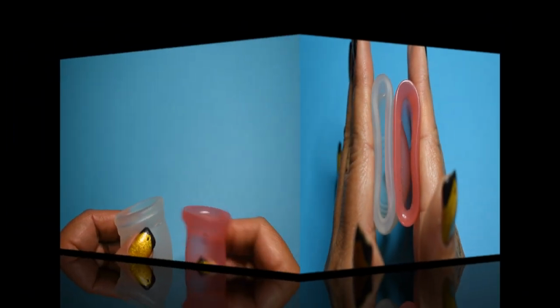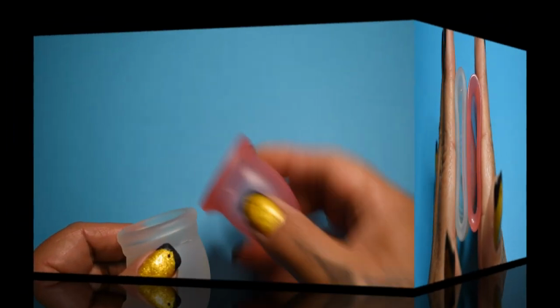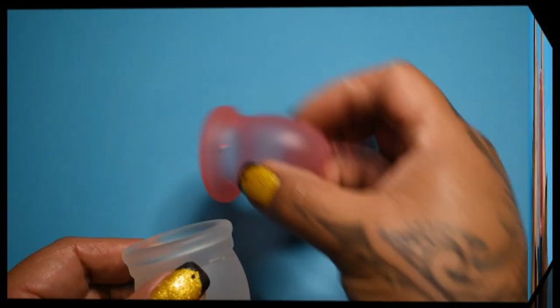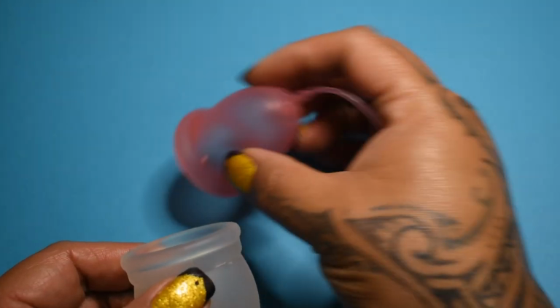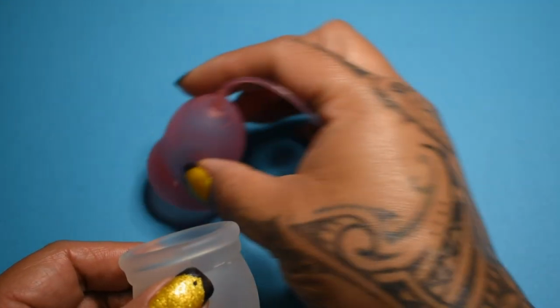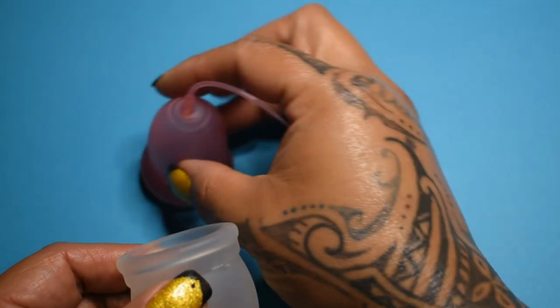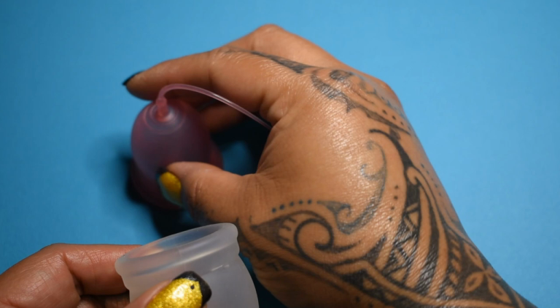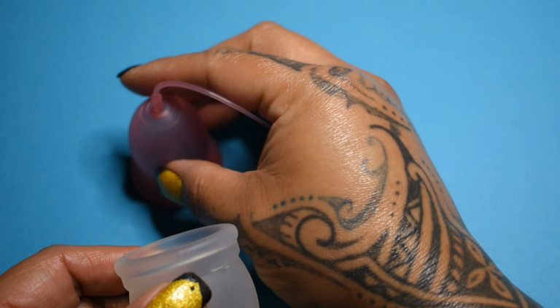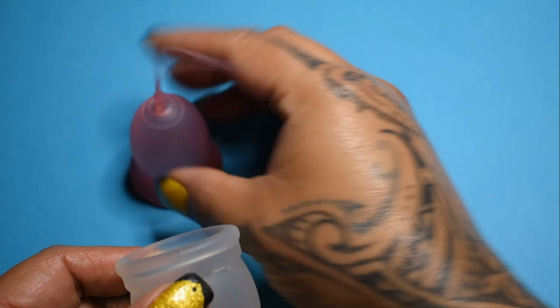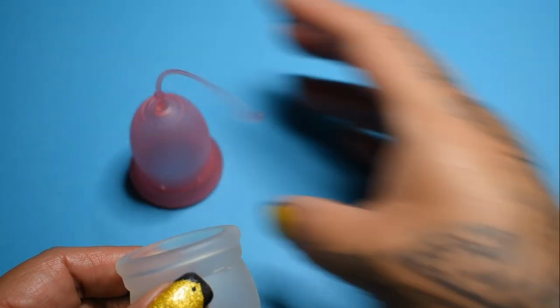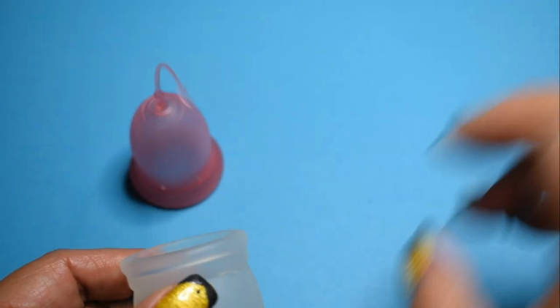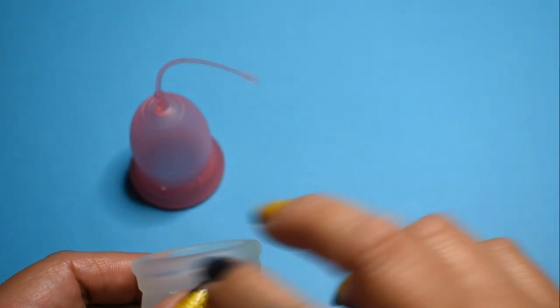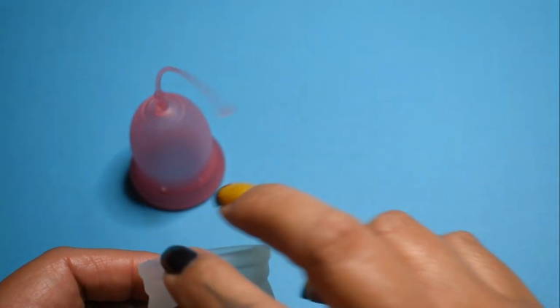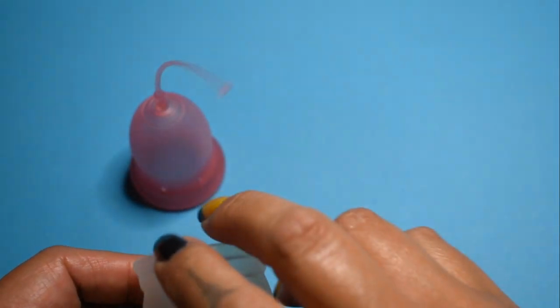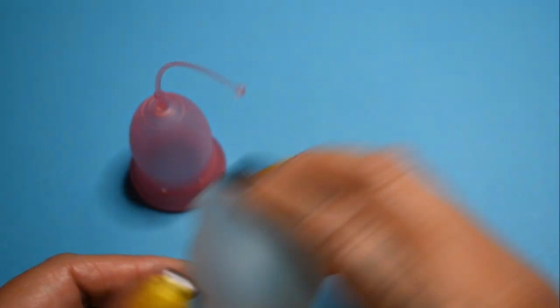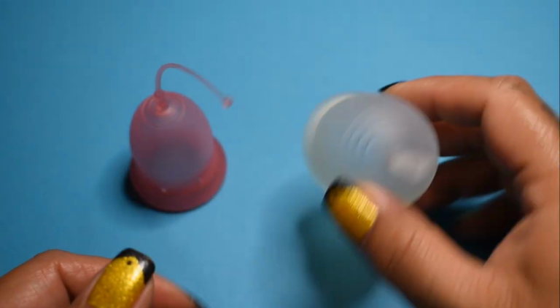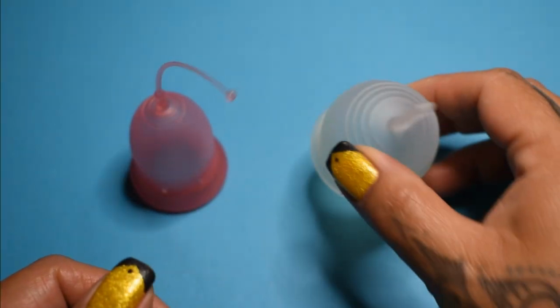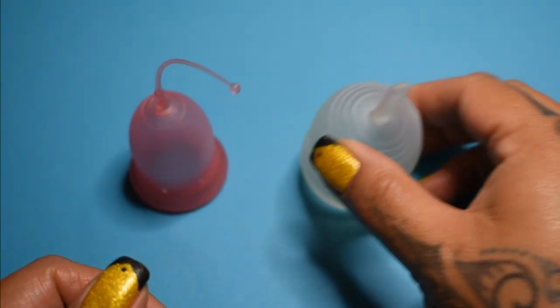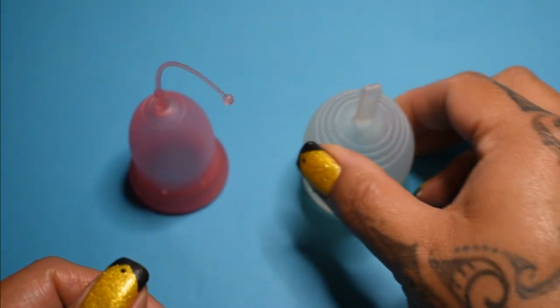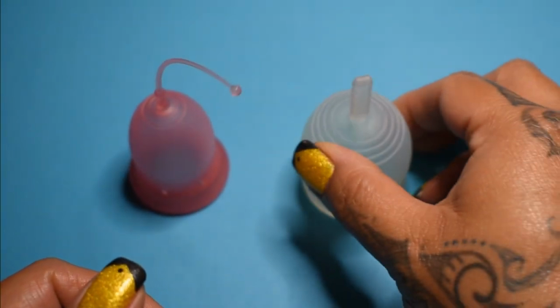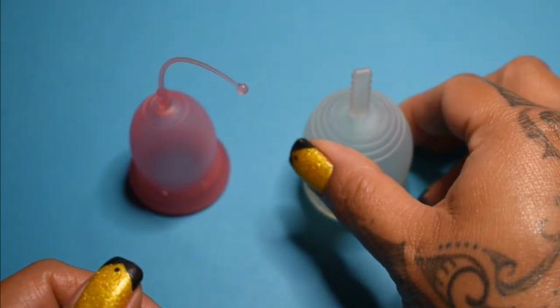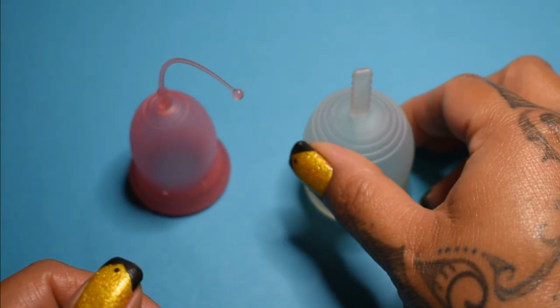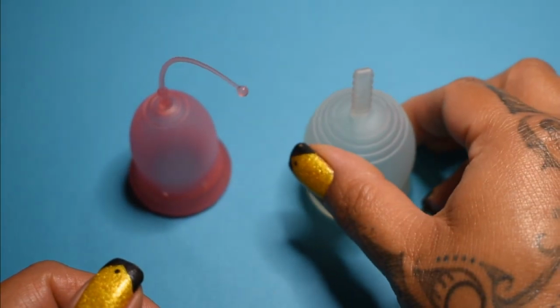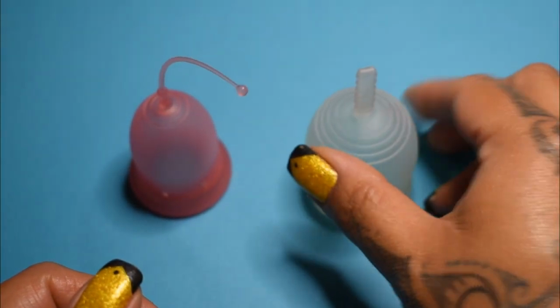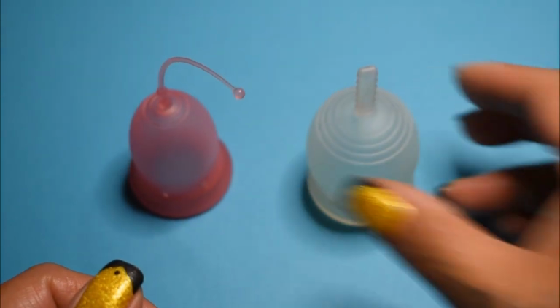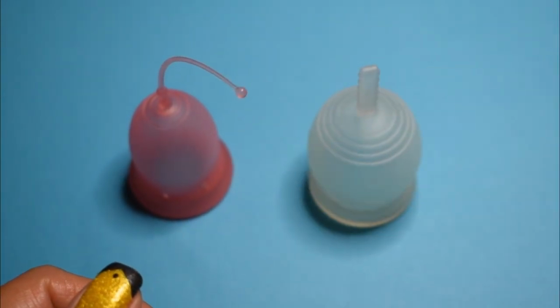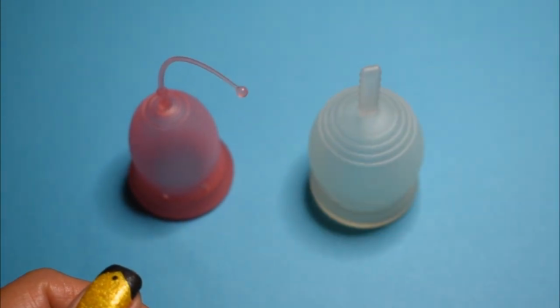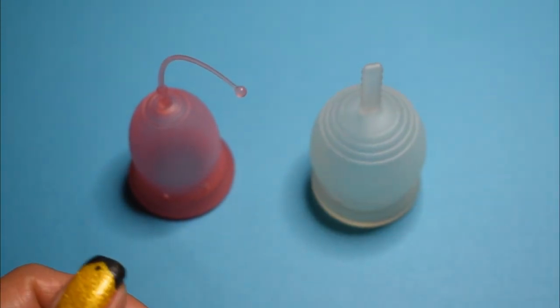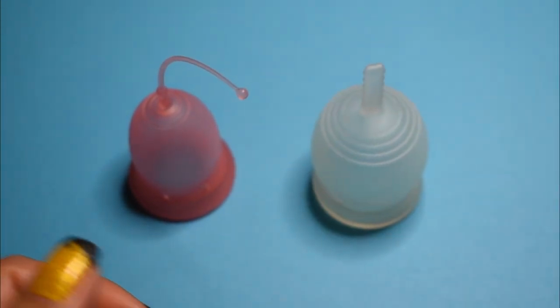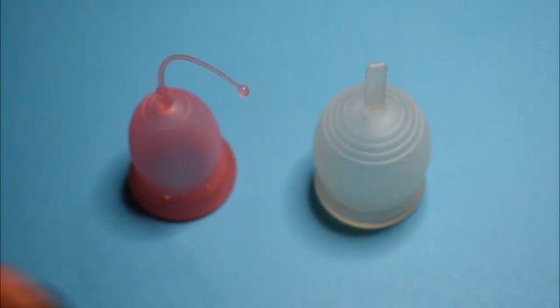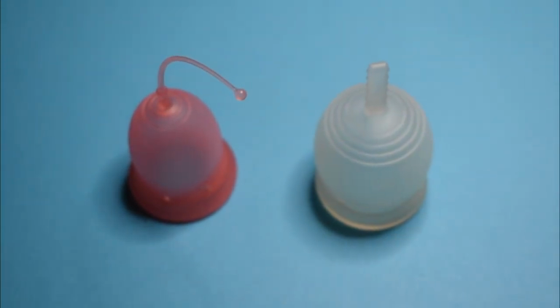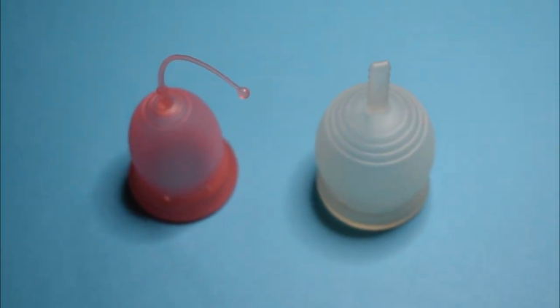And that was the Ina Cup and the T'Youtte Cup, both in a size small.